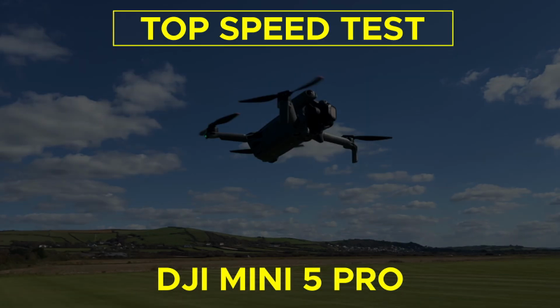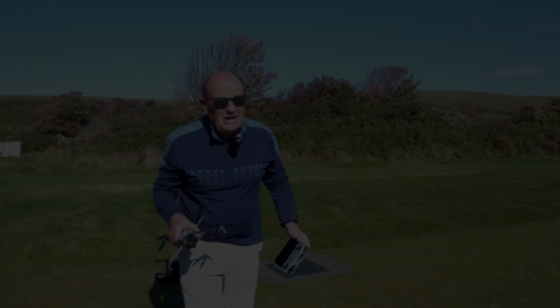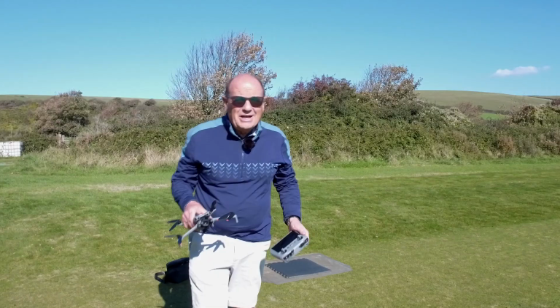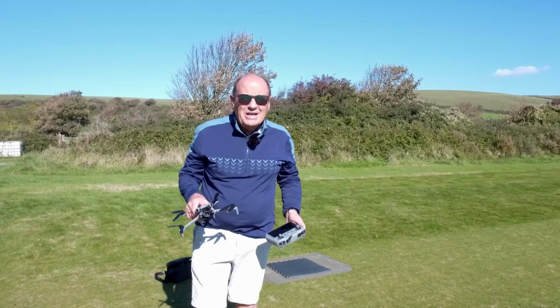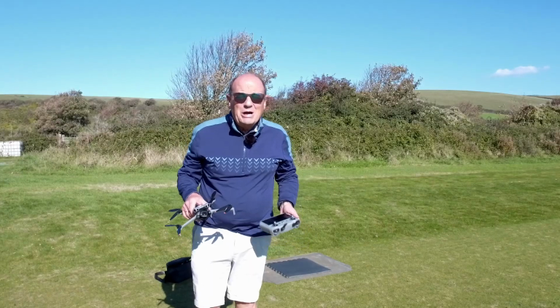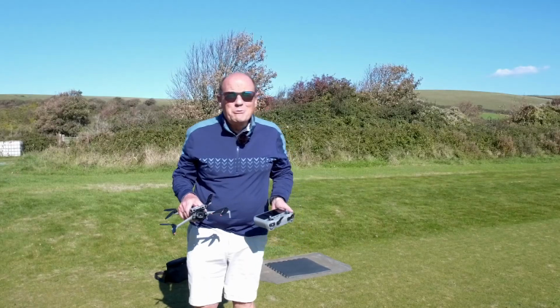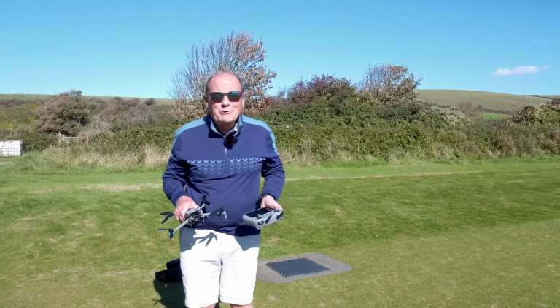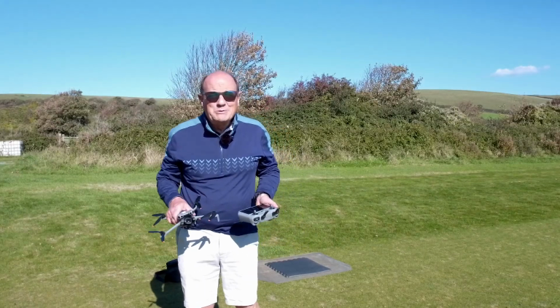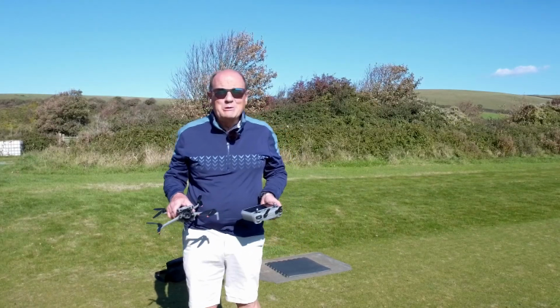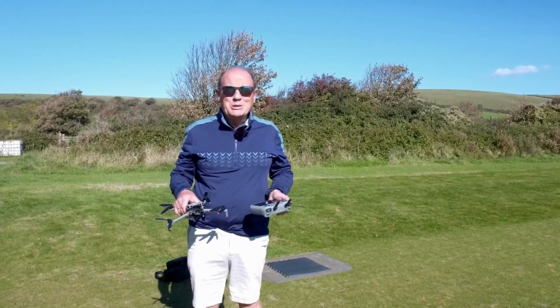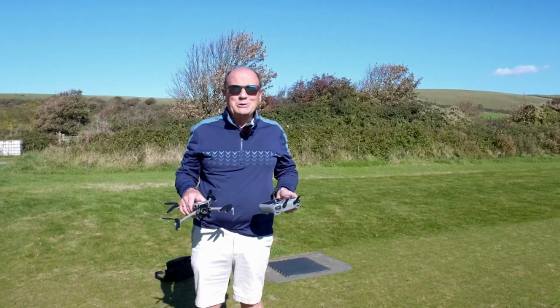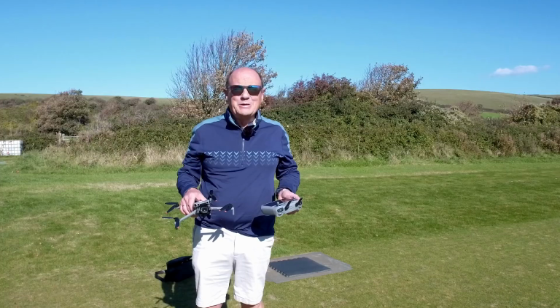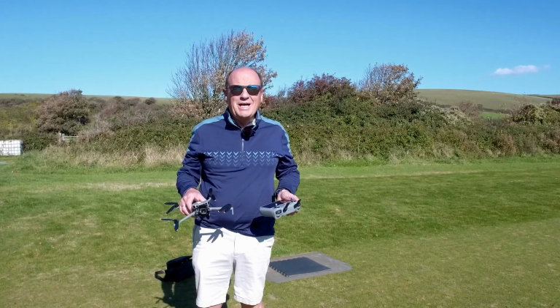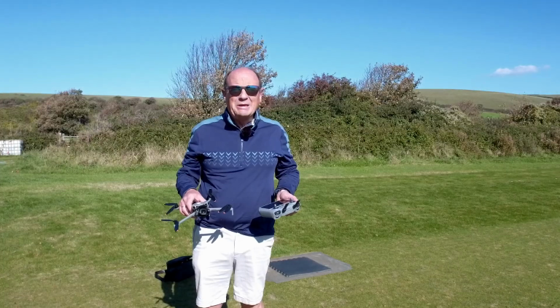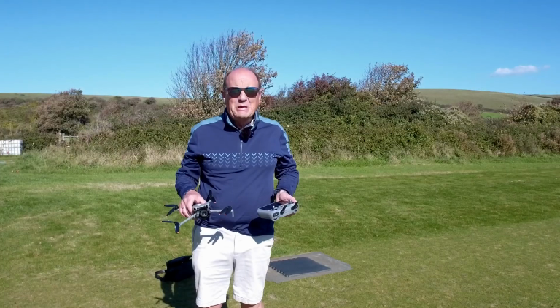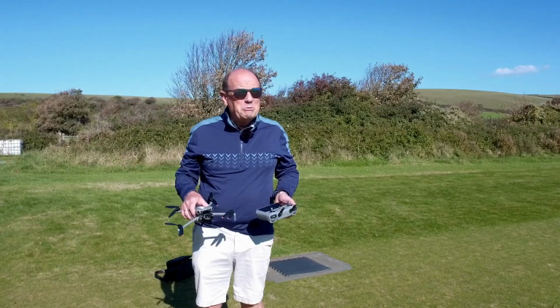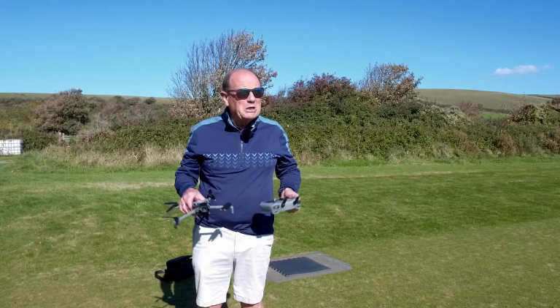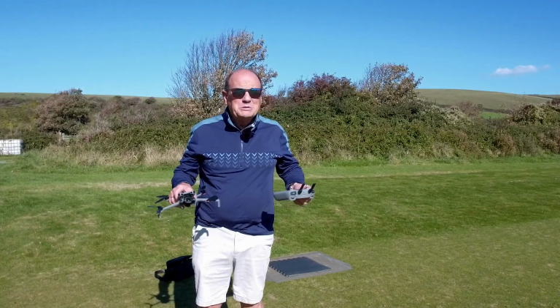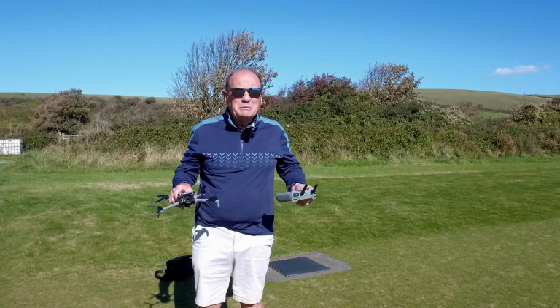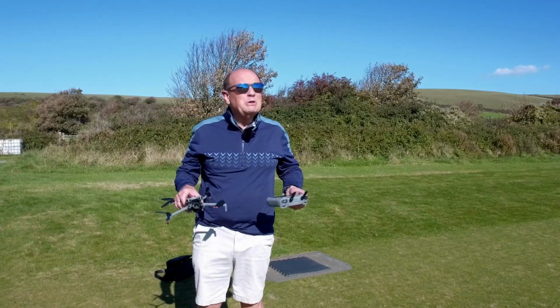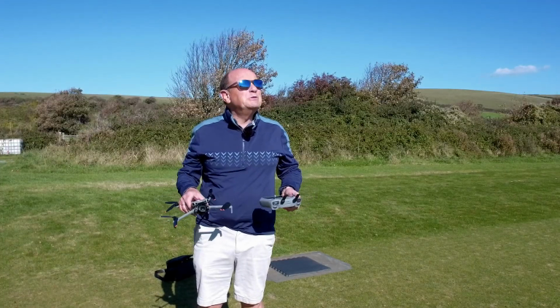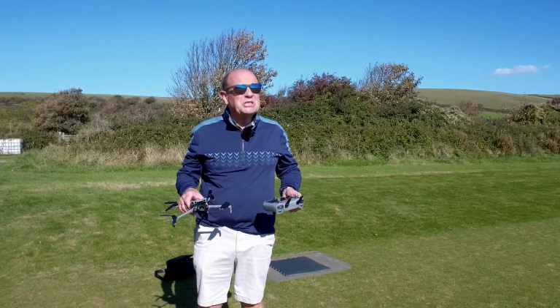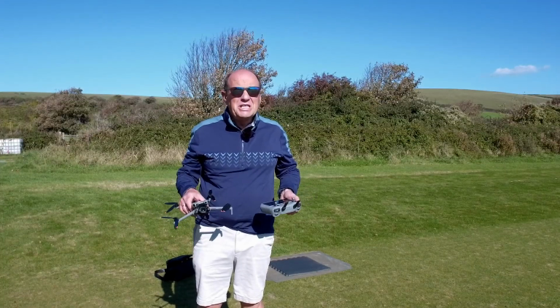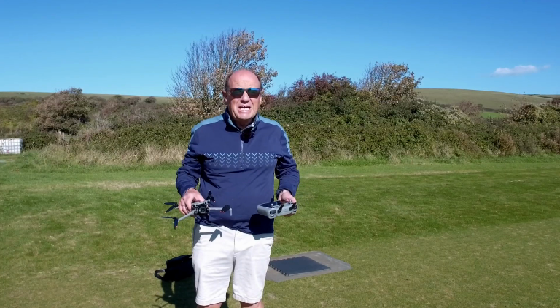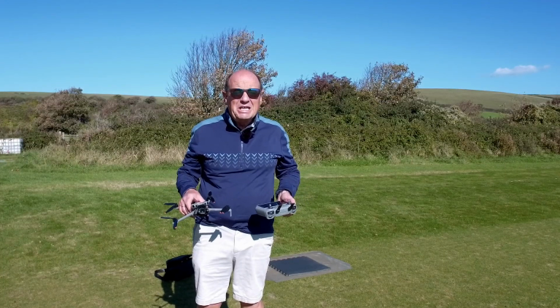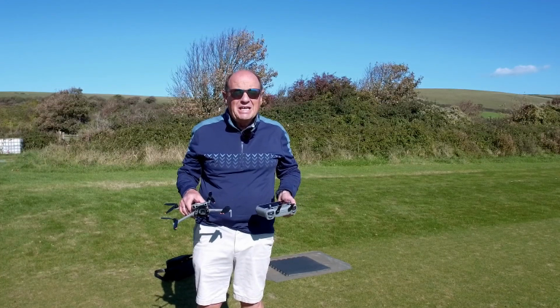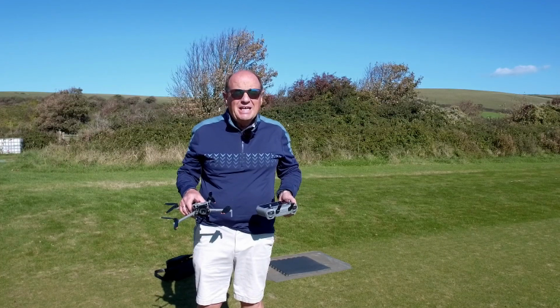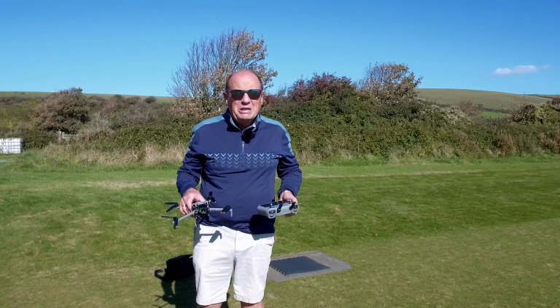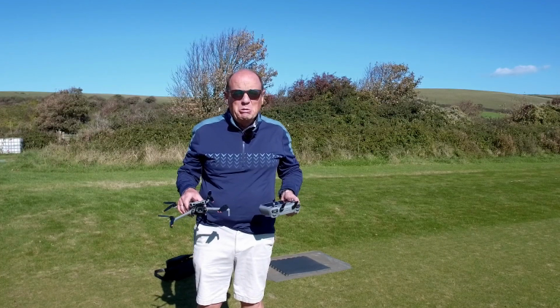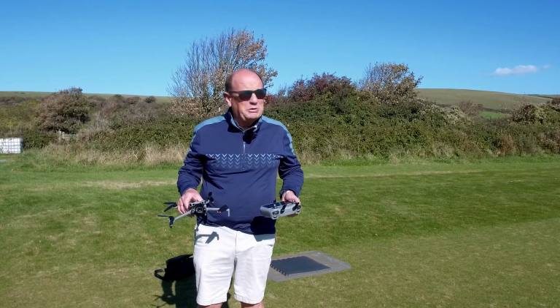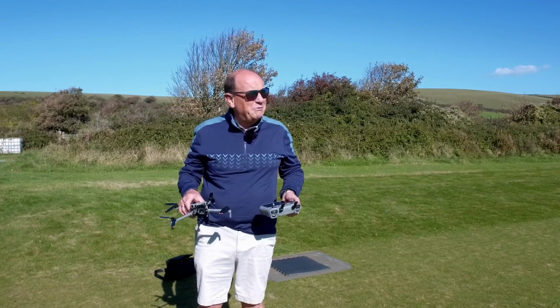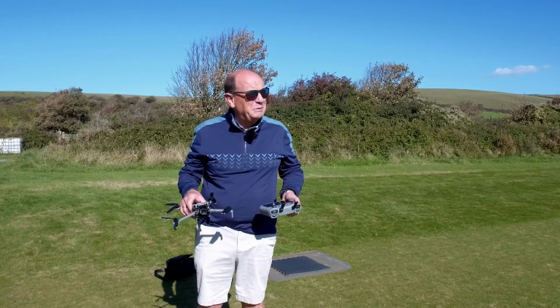Hi, I'm Roy from Drone School UK. Welcome to a beautiful sunny day in North Devon.